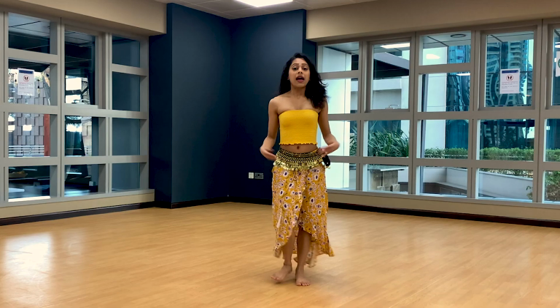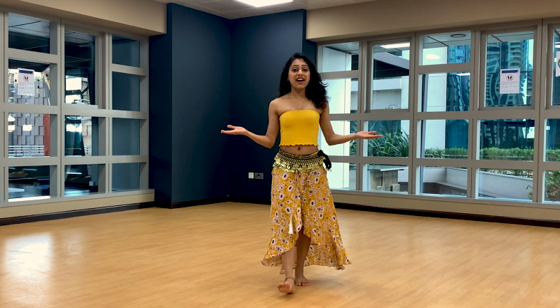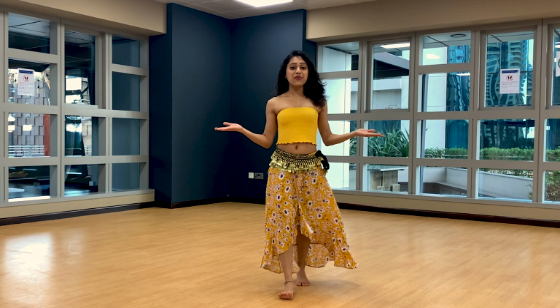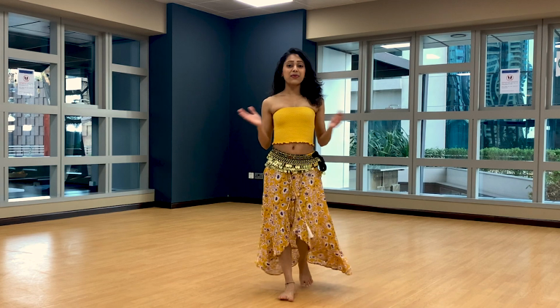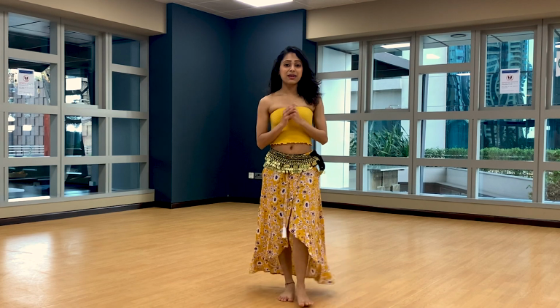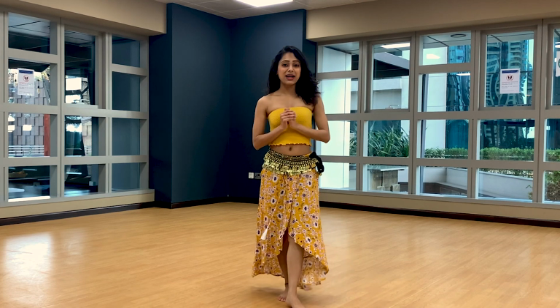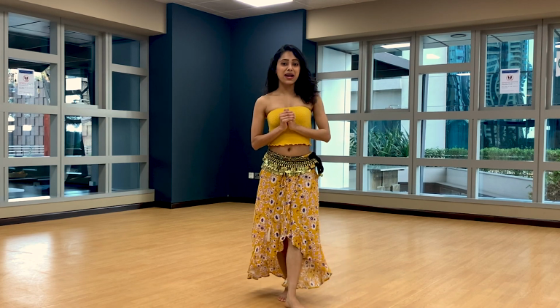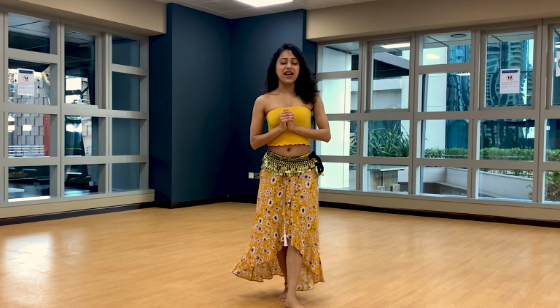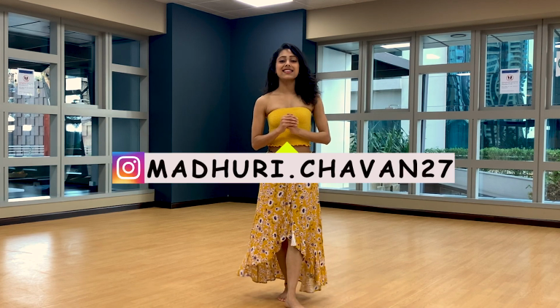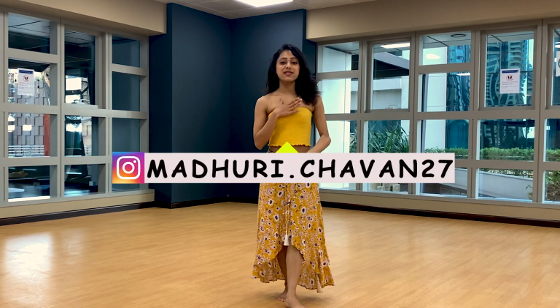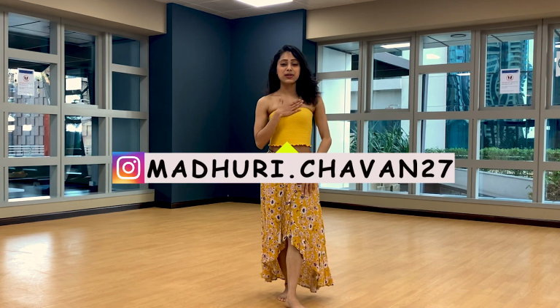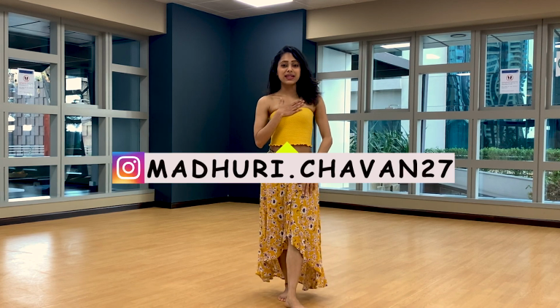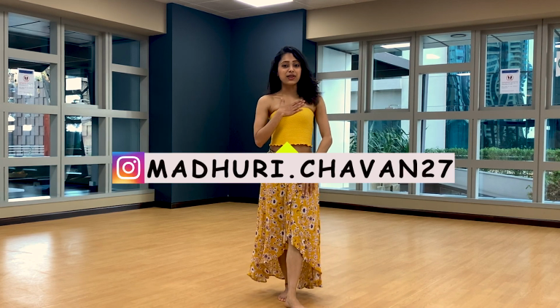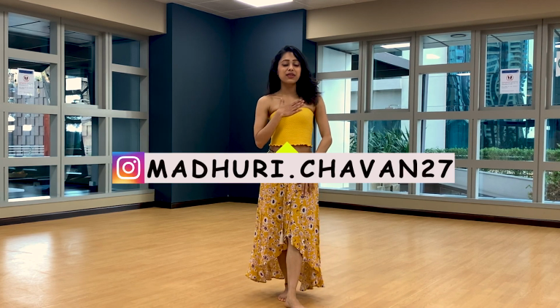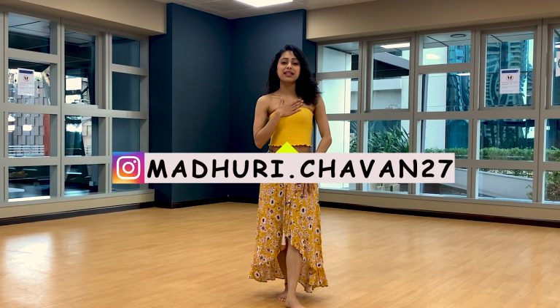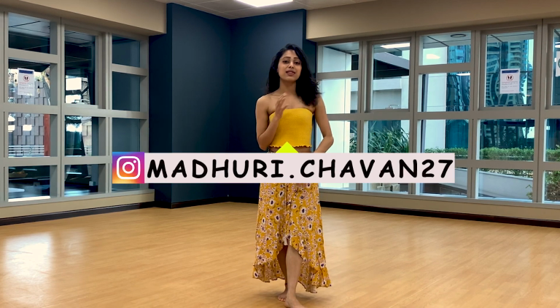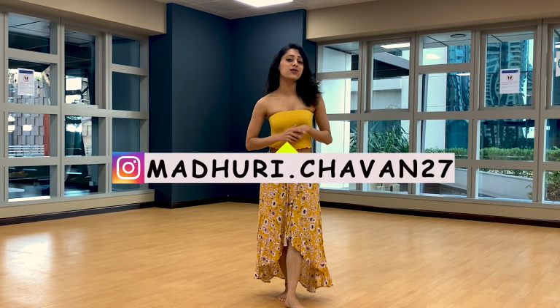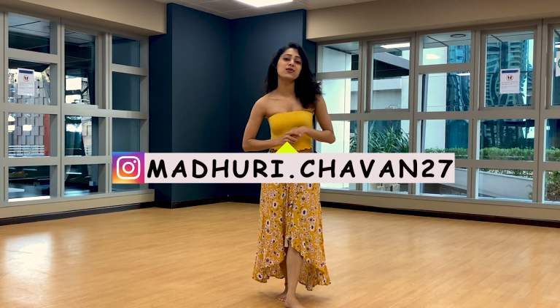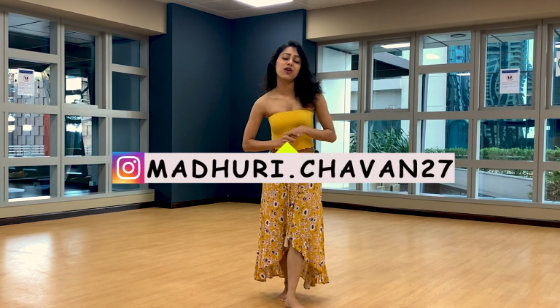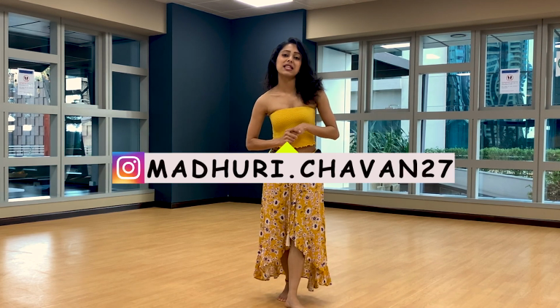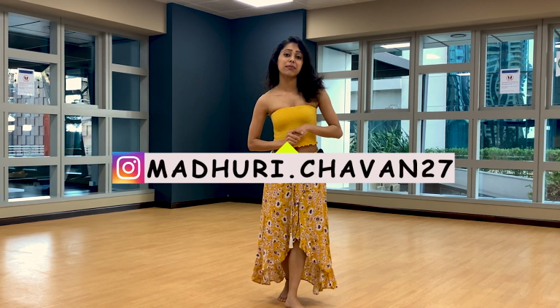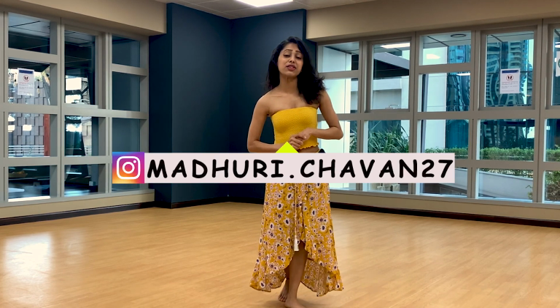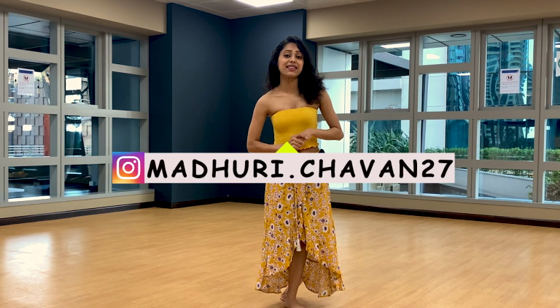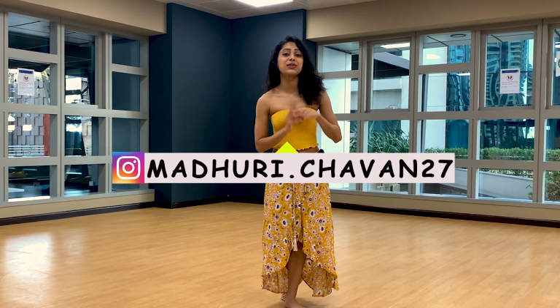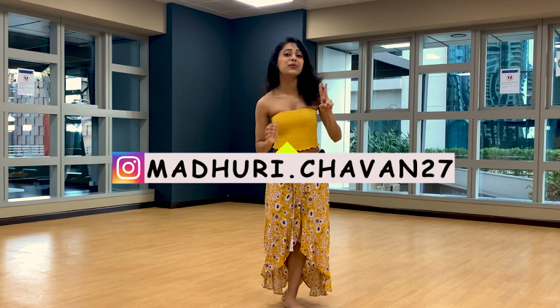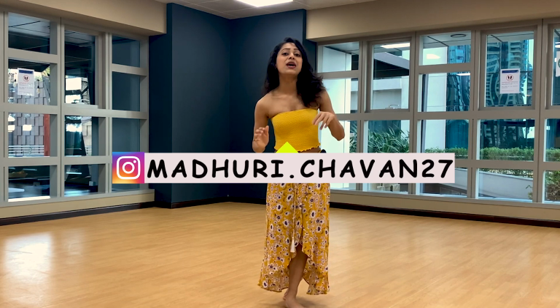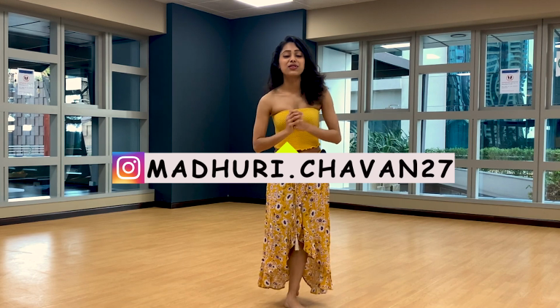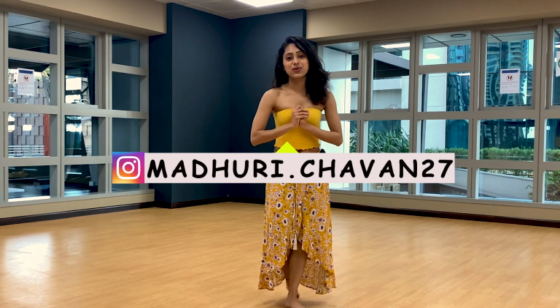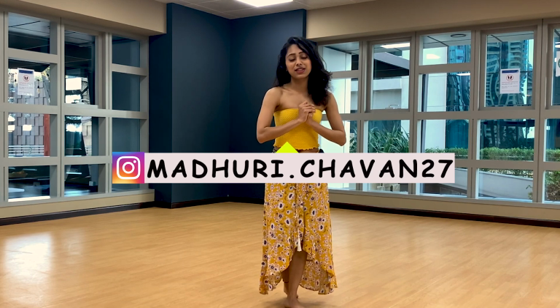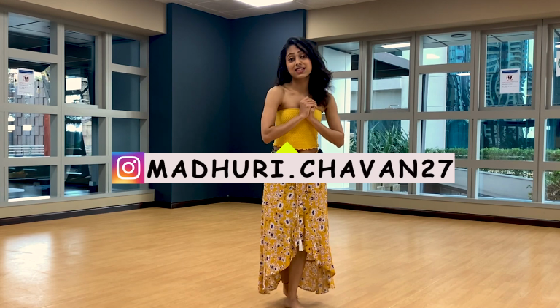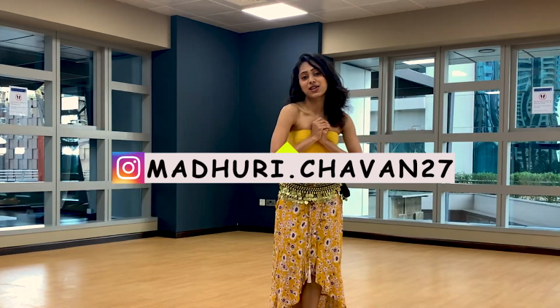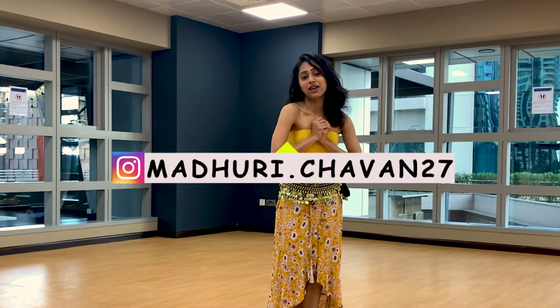Hey everyone, welcome back to my channel. This is Madhuri and today we will be learning Kusu Kusu from Satyameva Jayate 2, which is Dora Fateh's song.